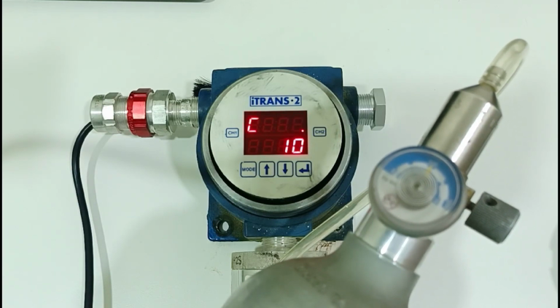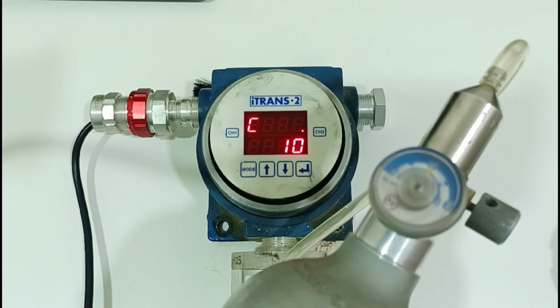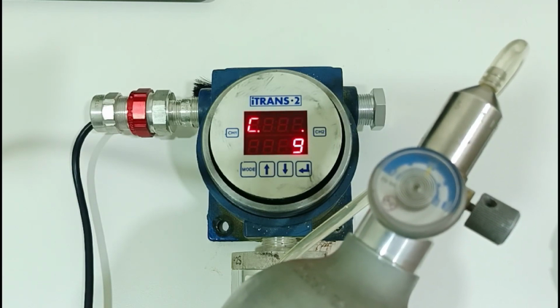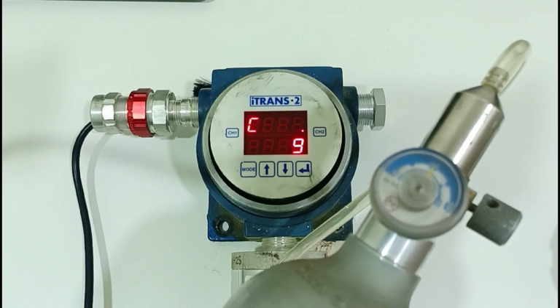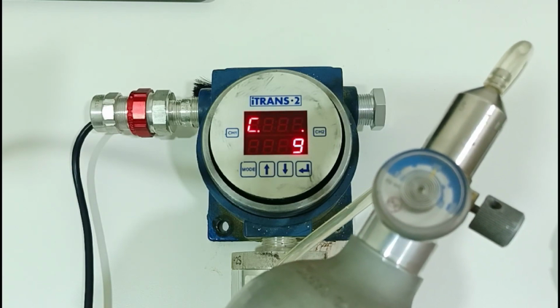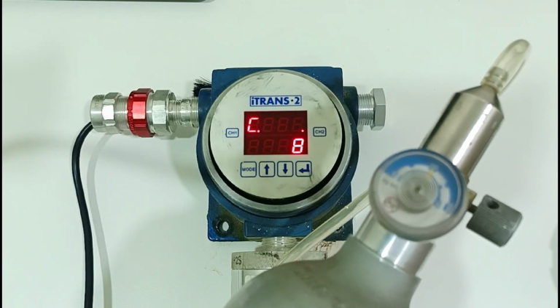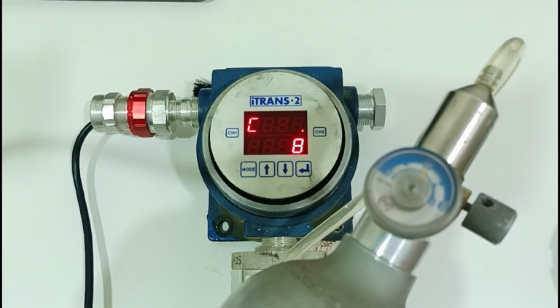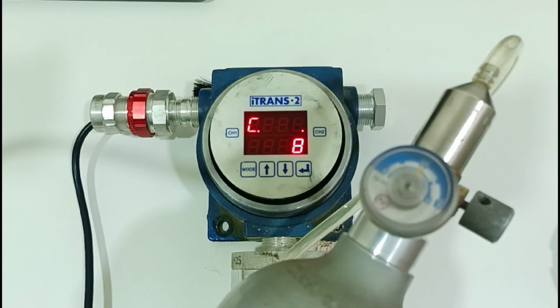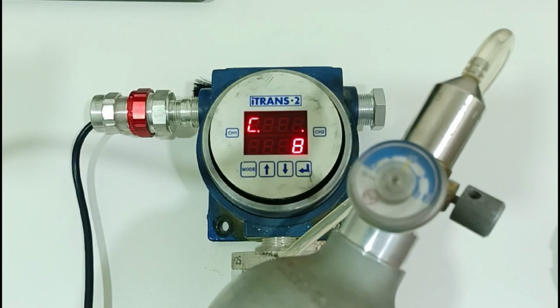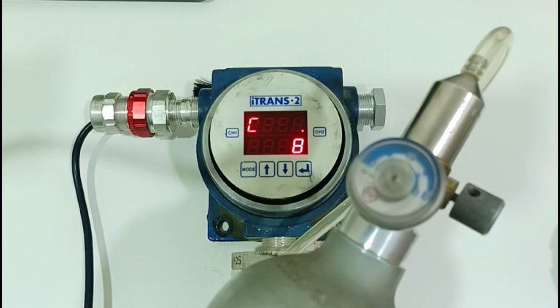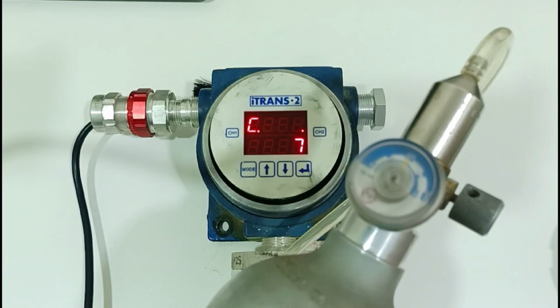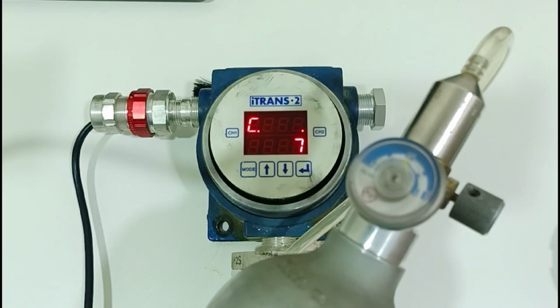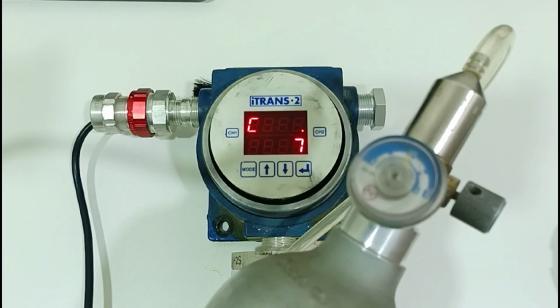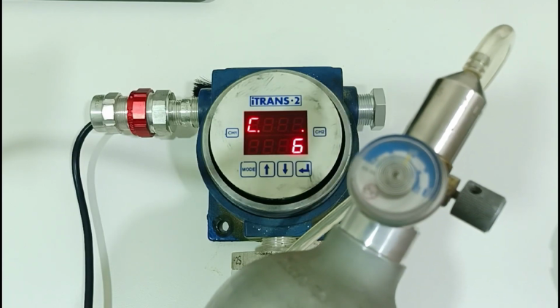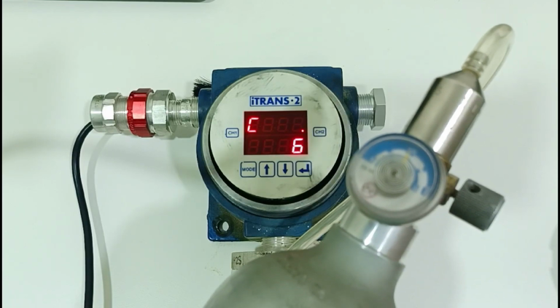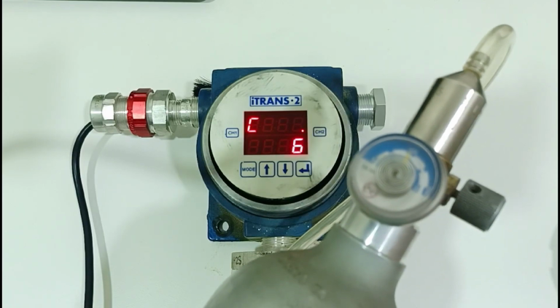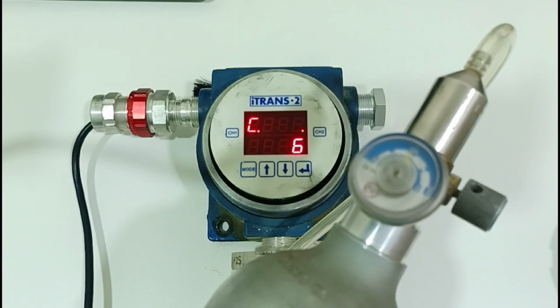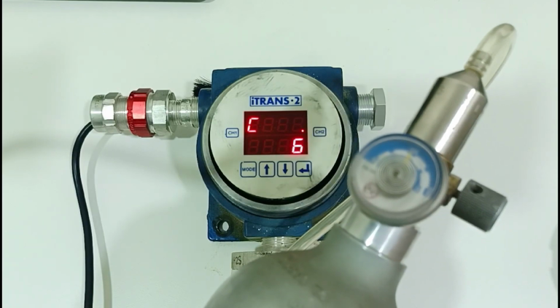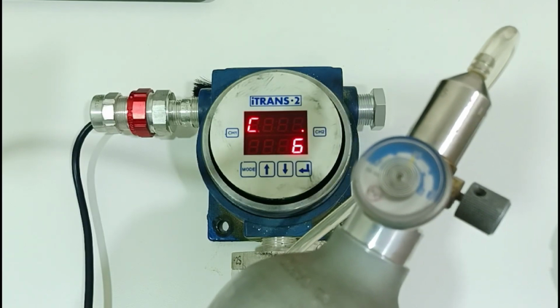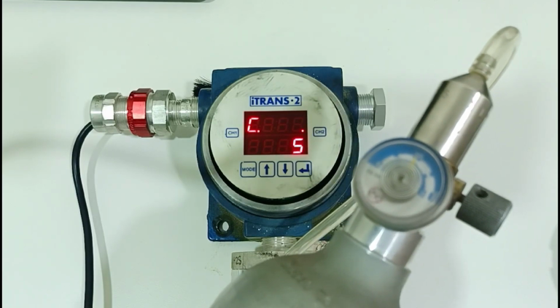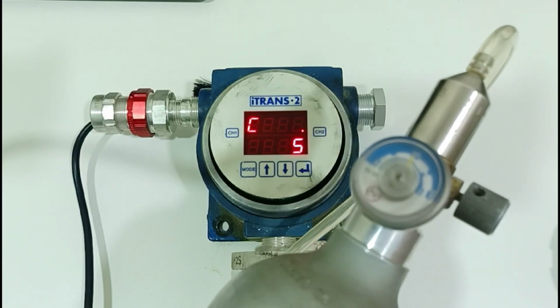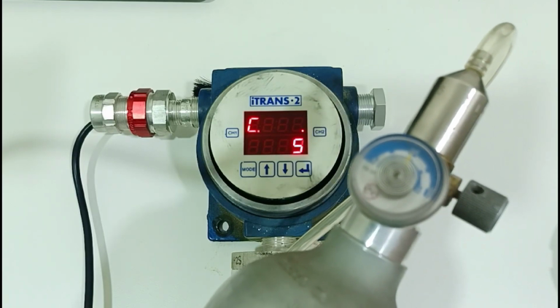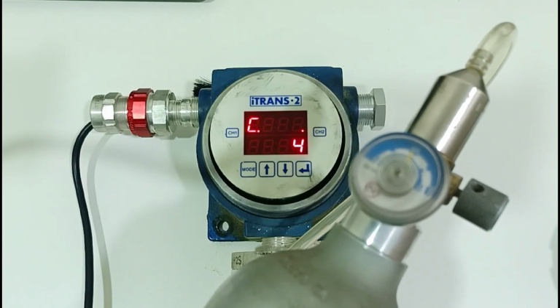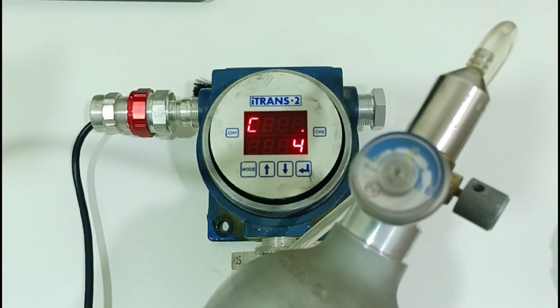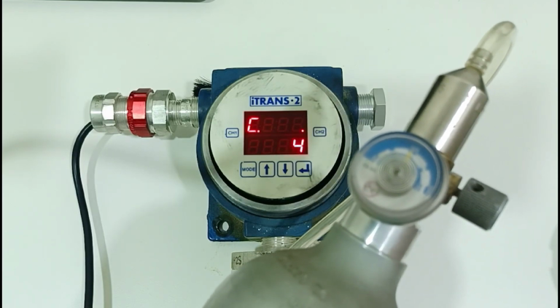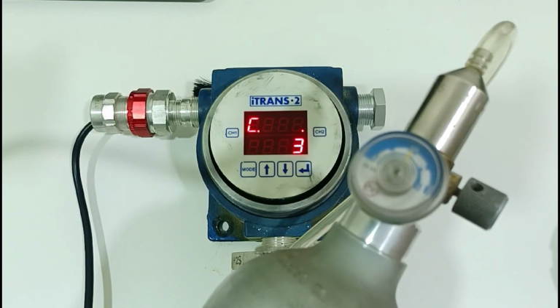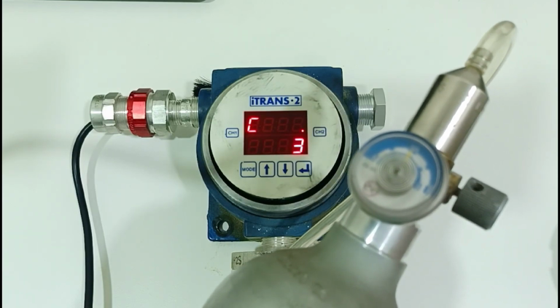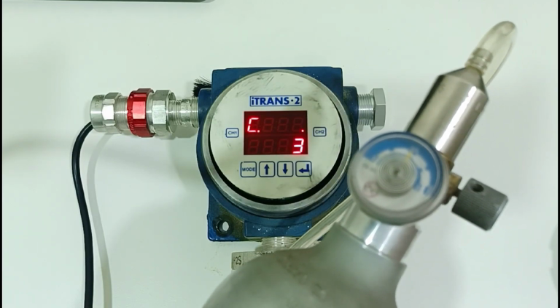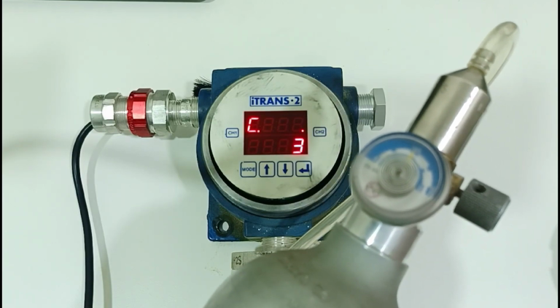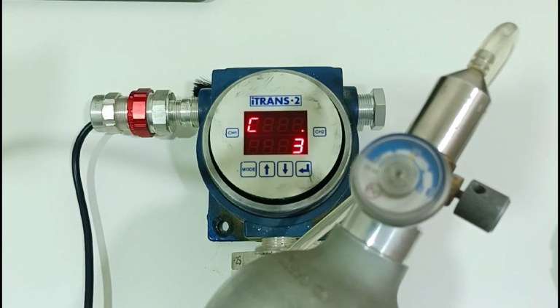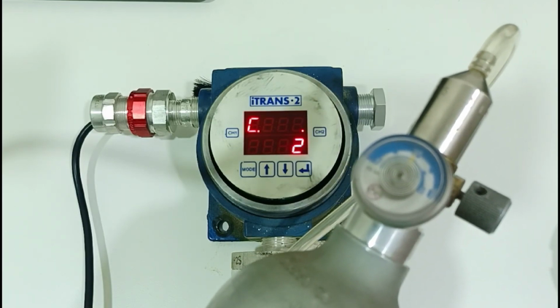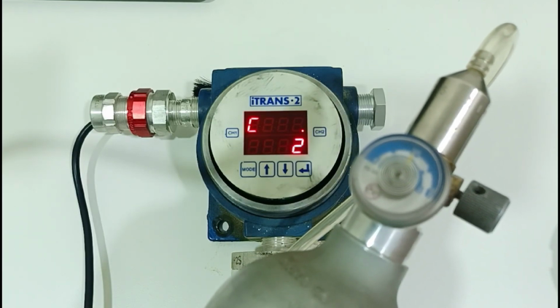When you see the countdown from 10 to 0, then close the calibration gas and remove it from the sensor.